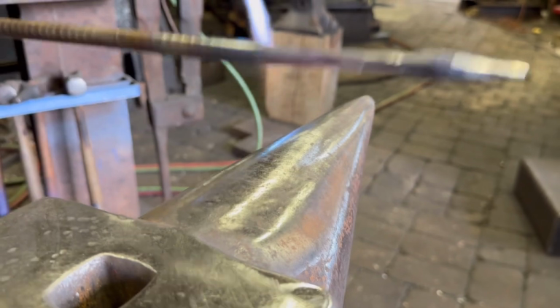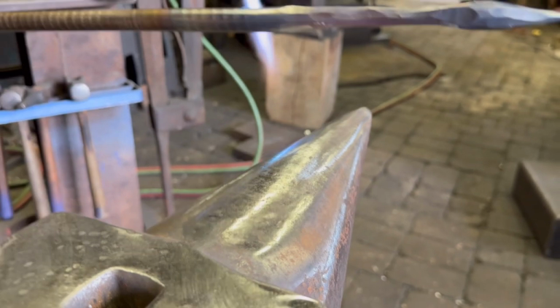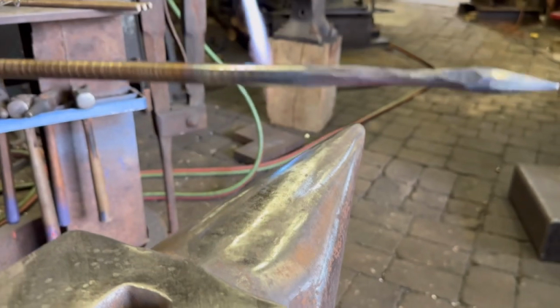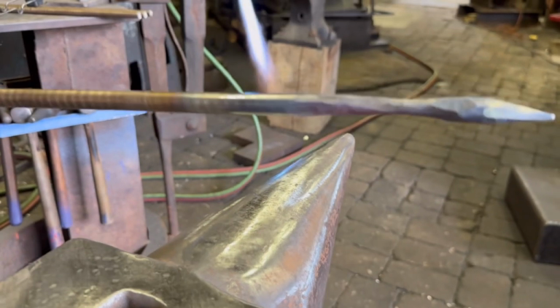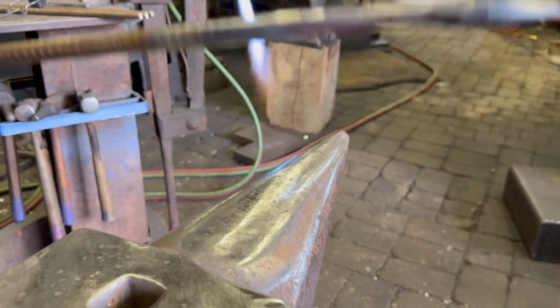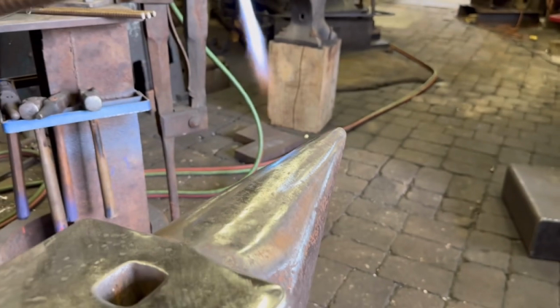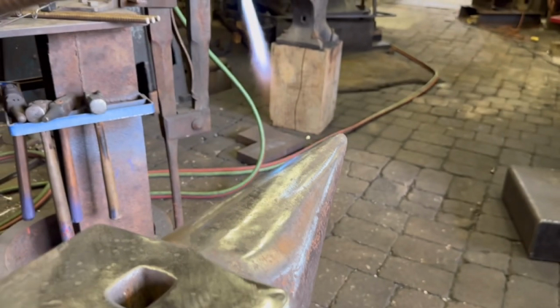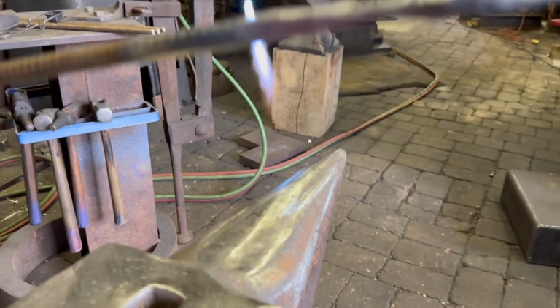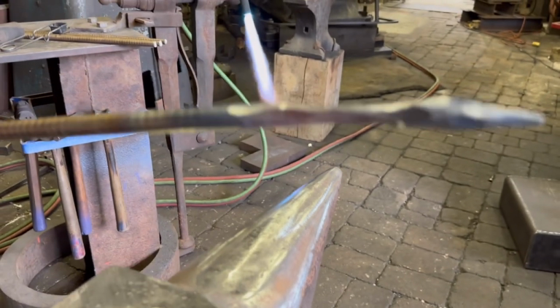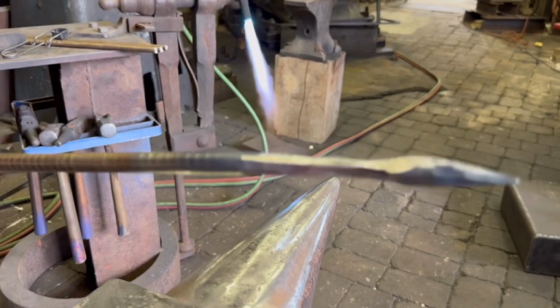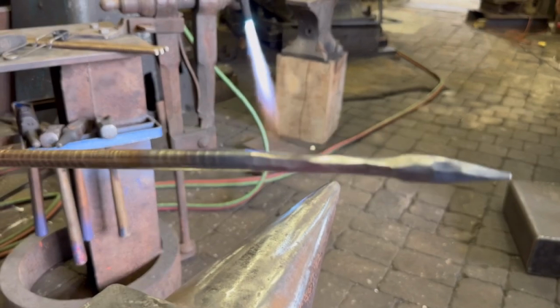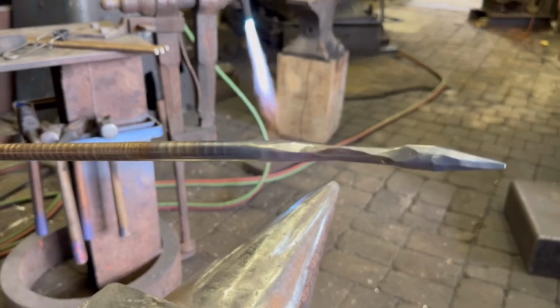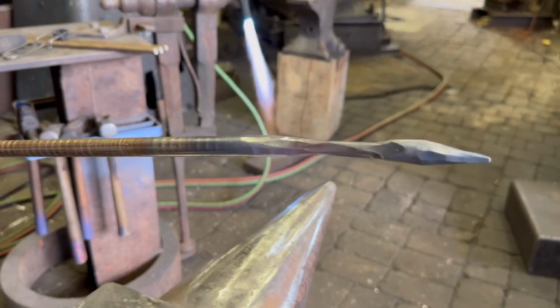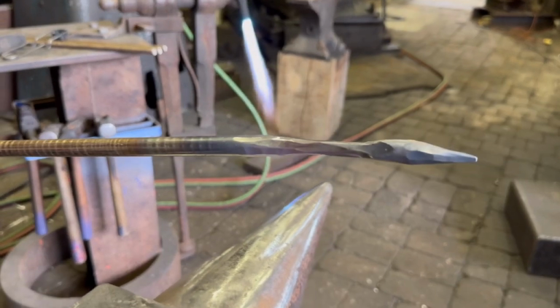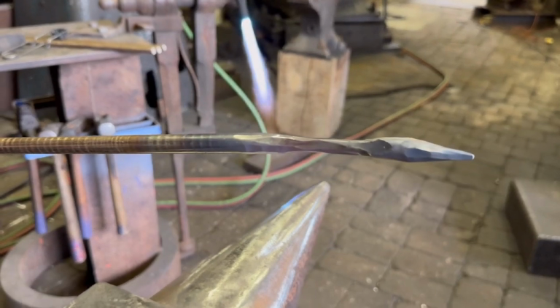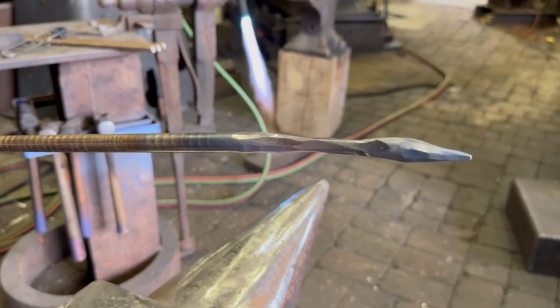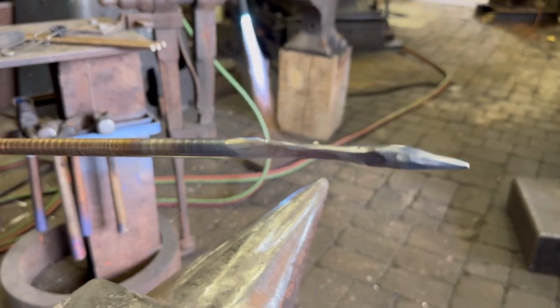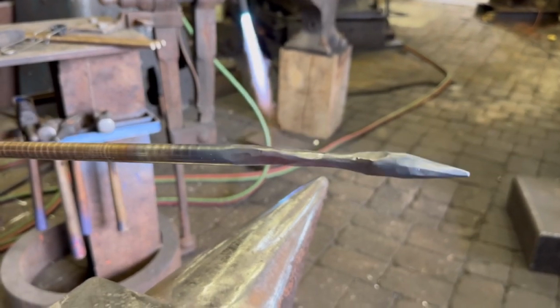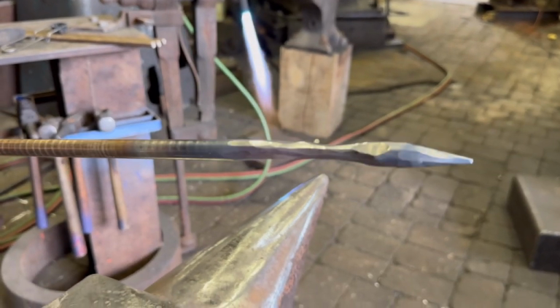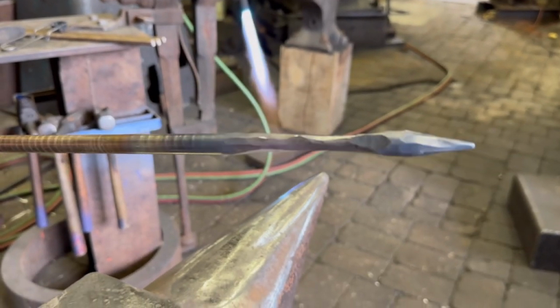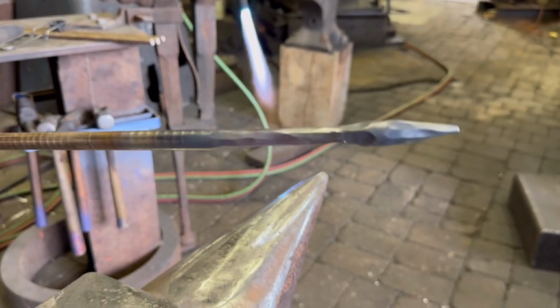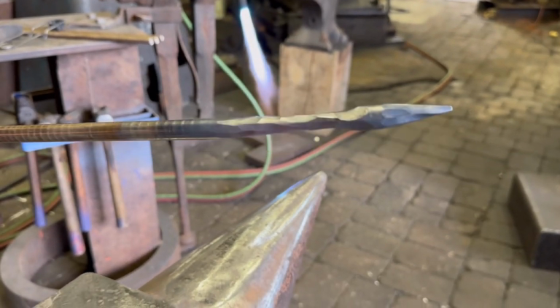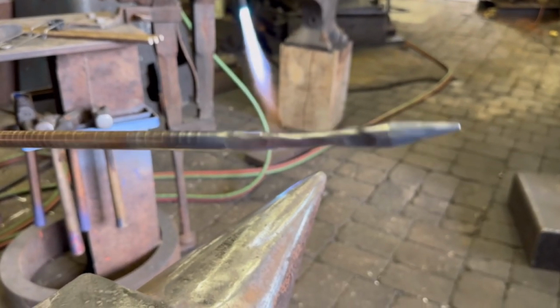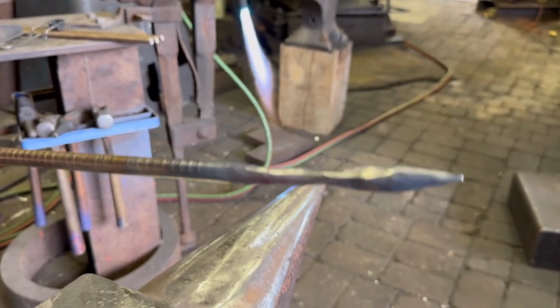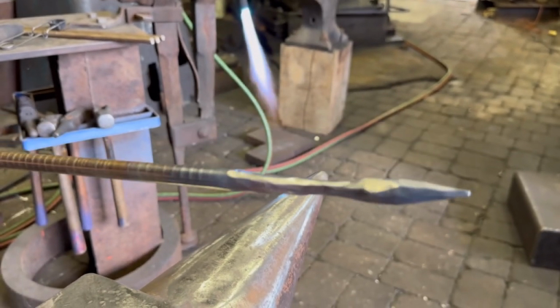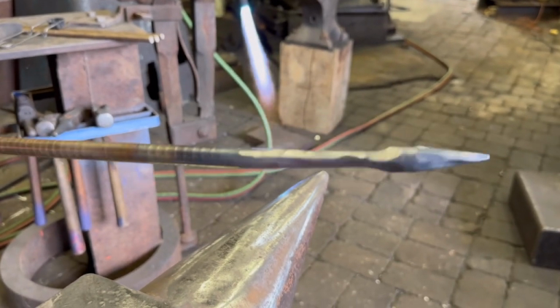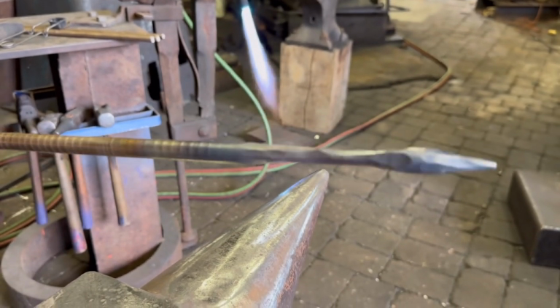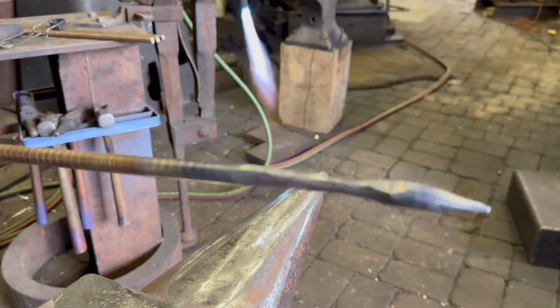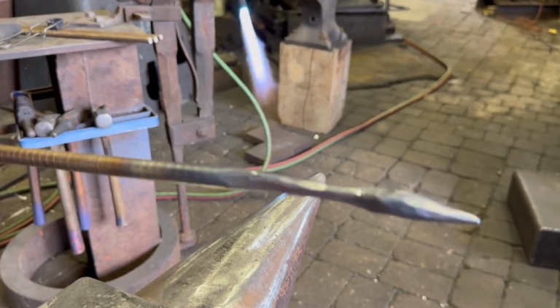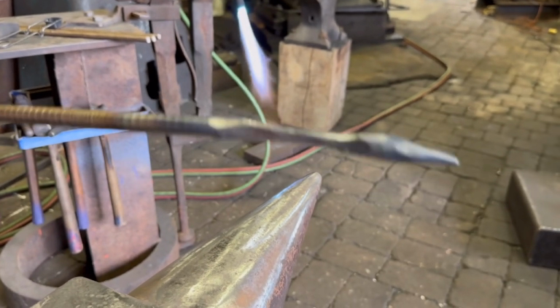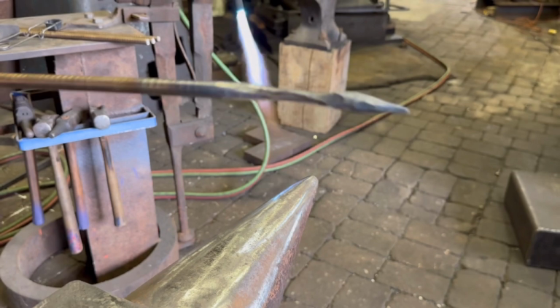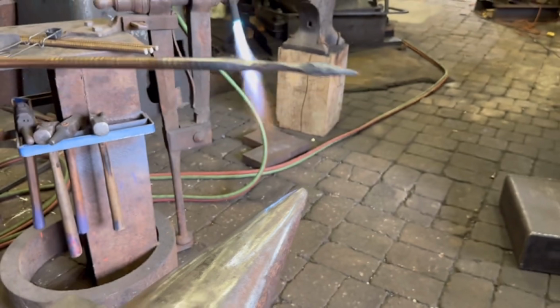We'll hit it on the diamond to form it into an octagon and round it out. We leave a little texture into that — it's not perfectly round, on purpose.